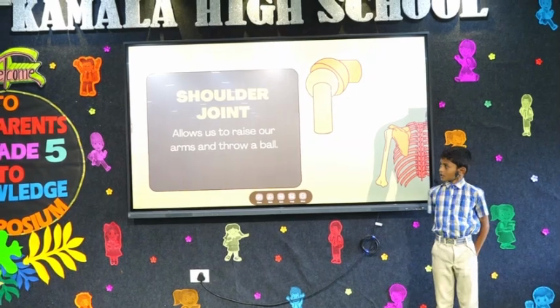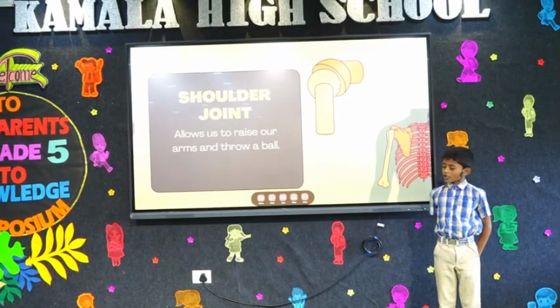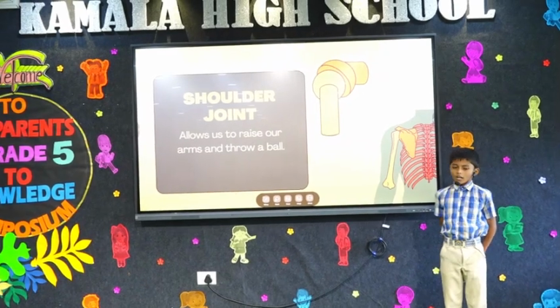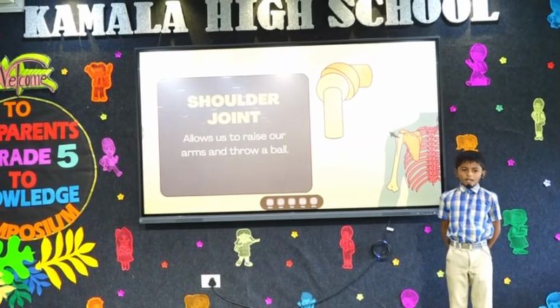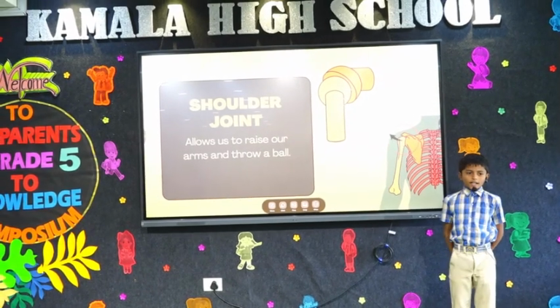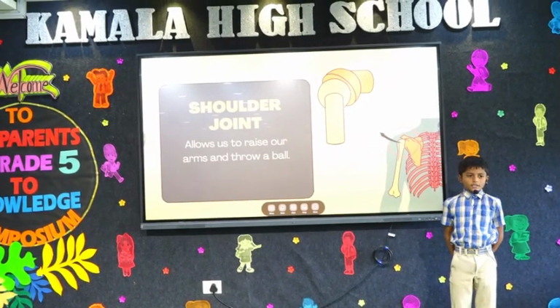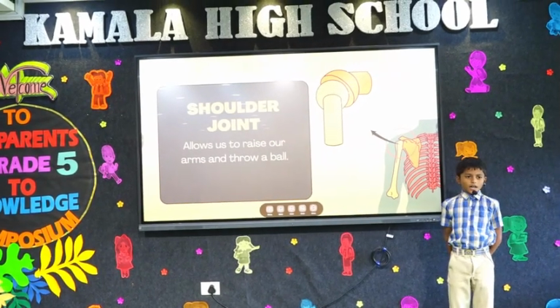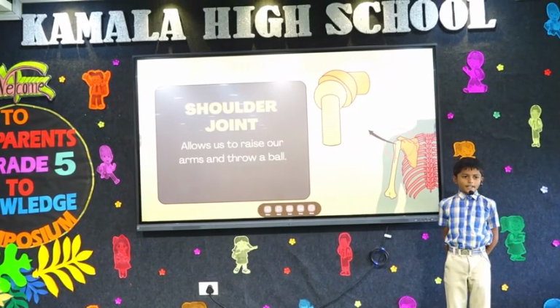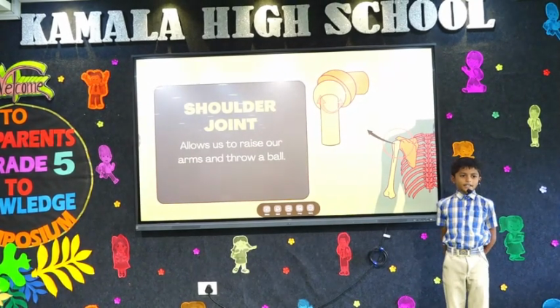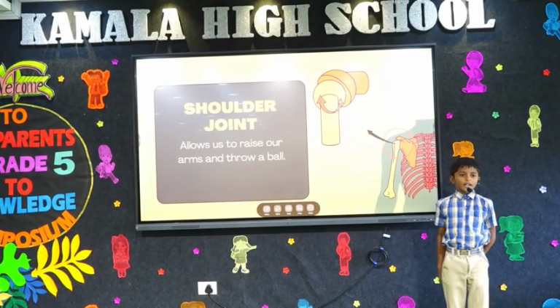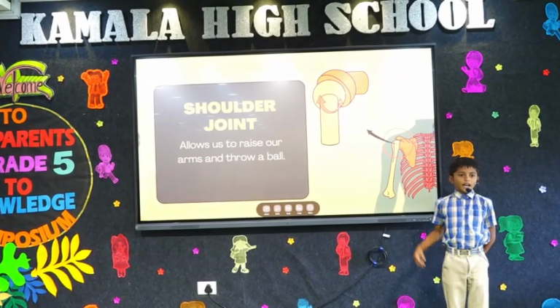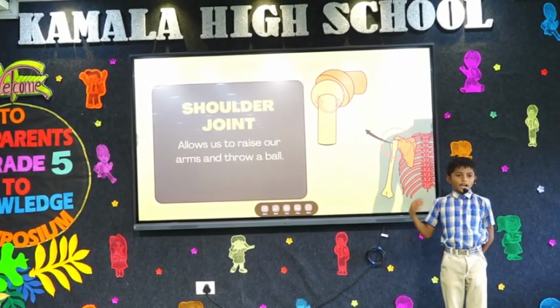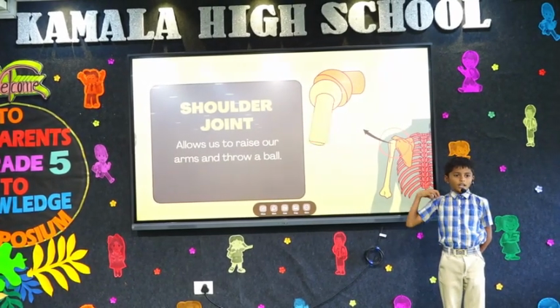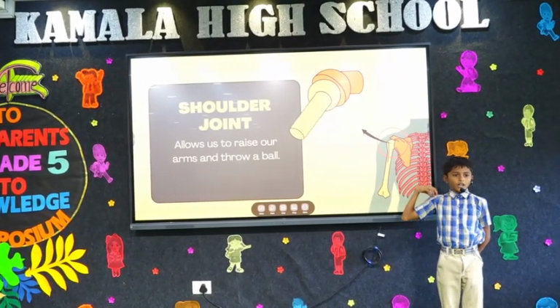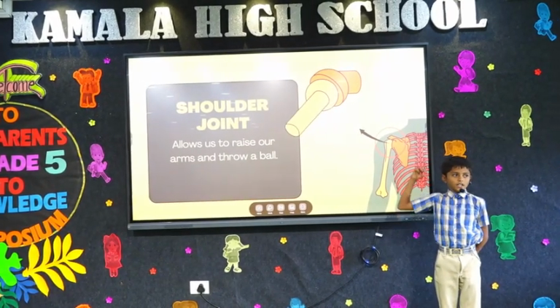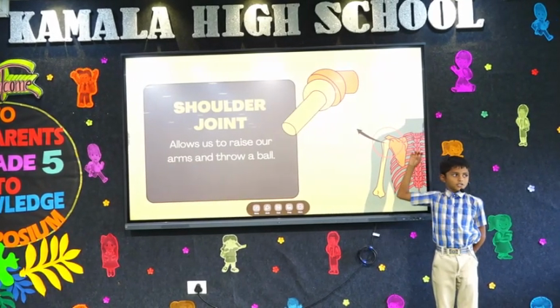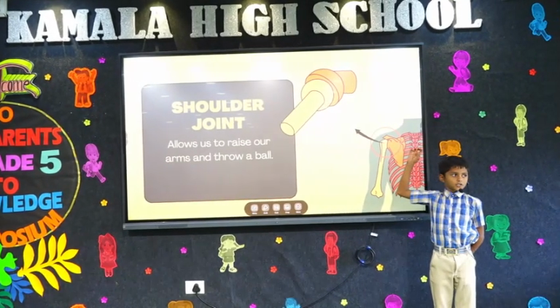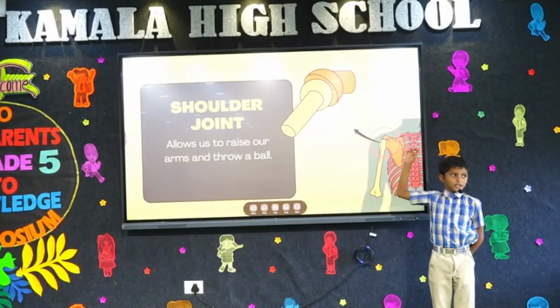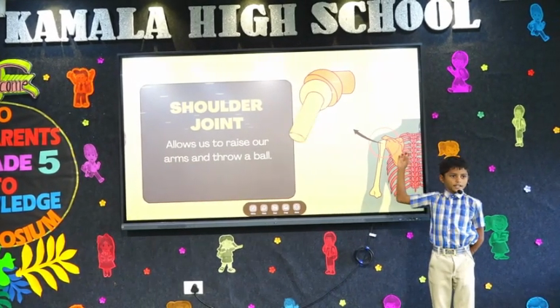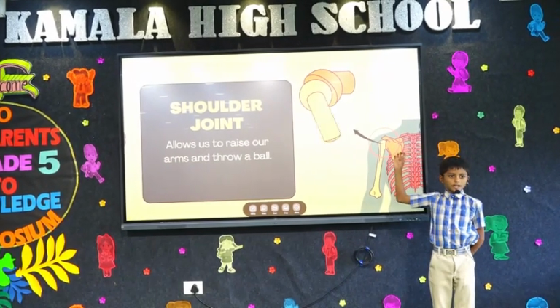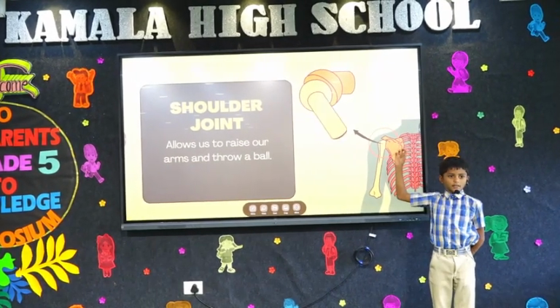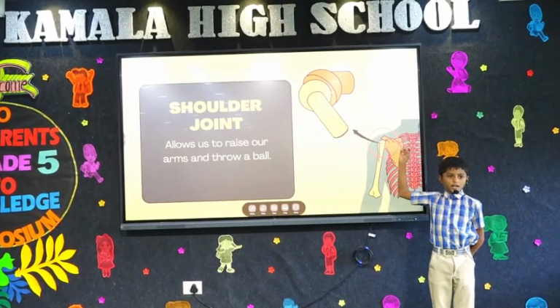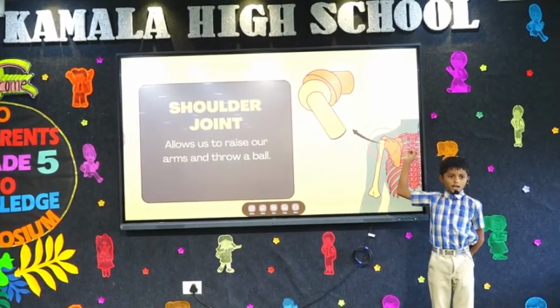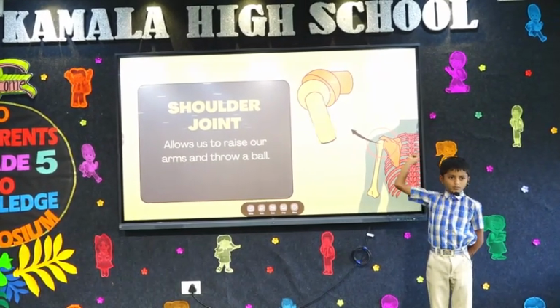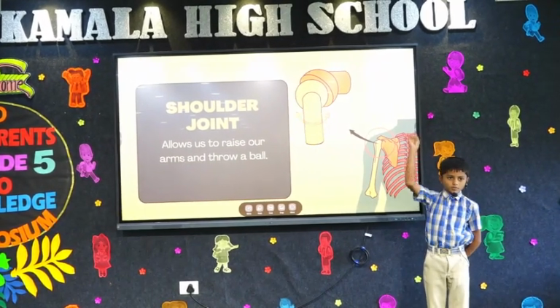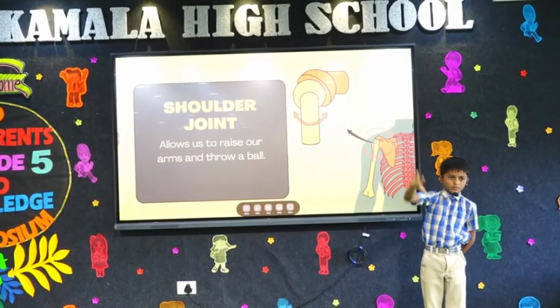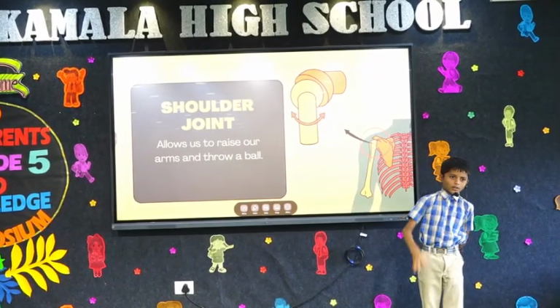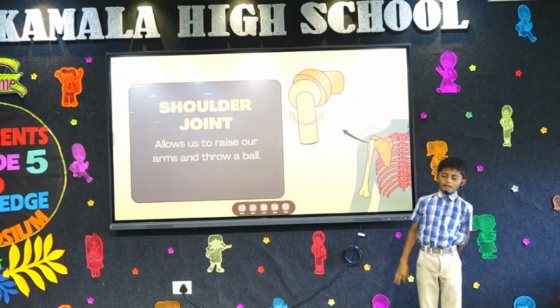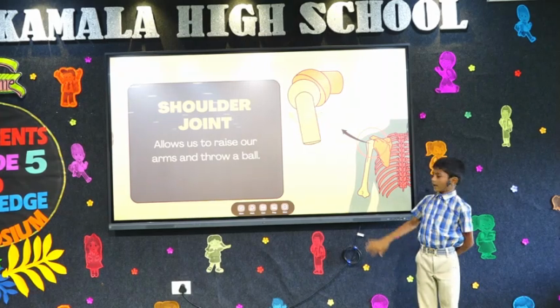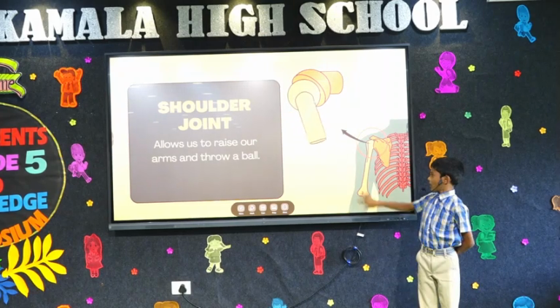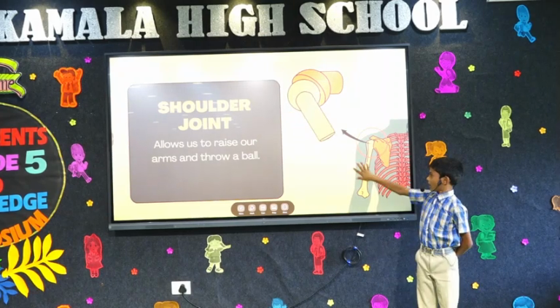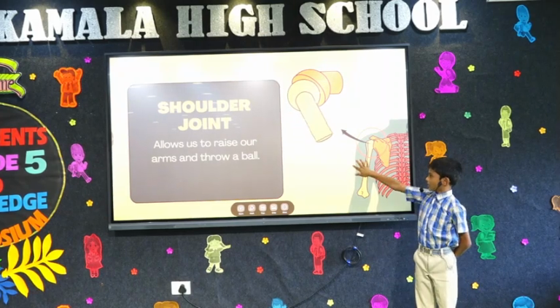Shoulder joint. Helps us to raise our arm and draw a circle.